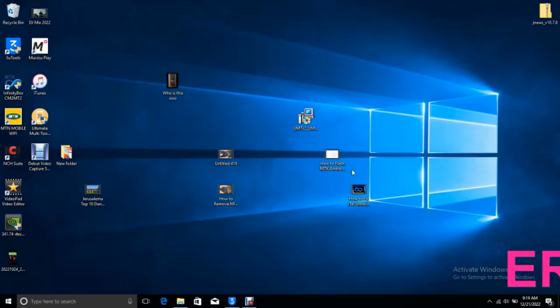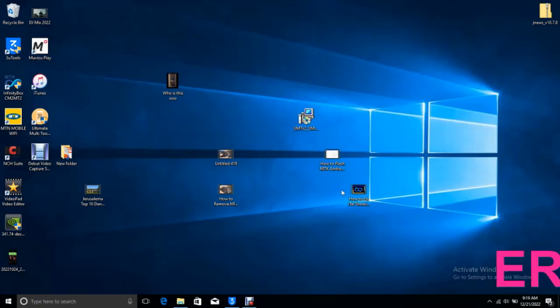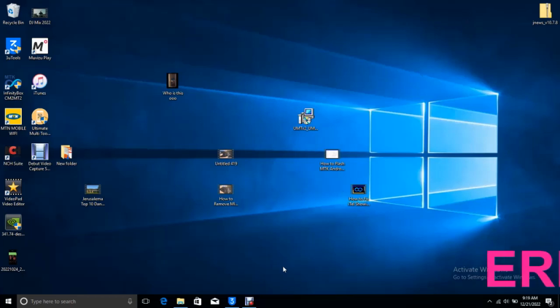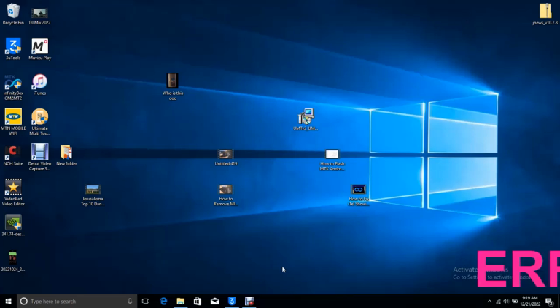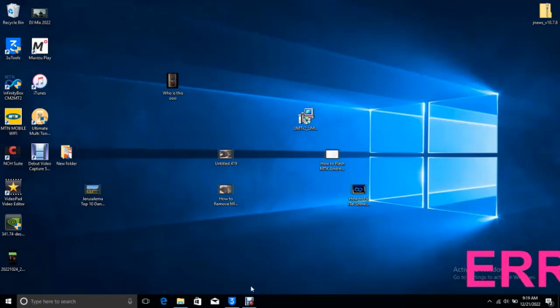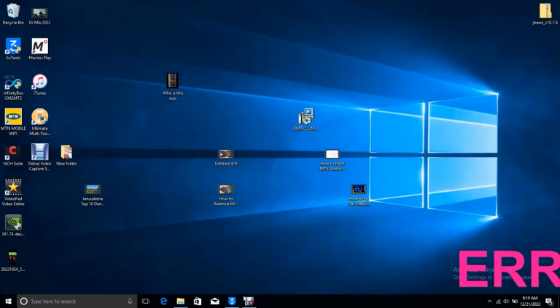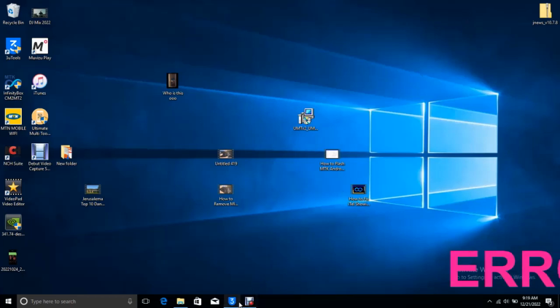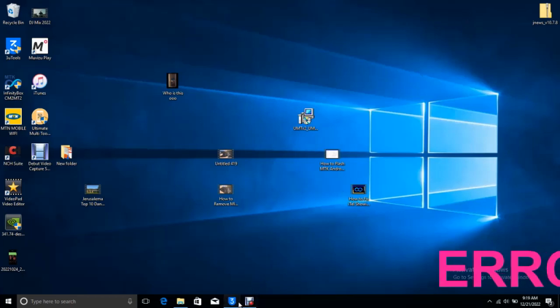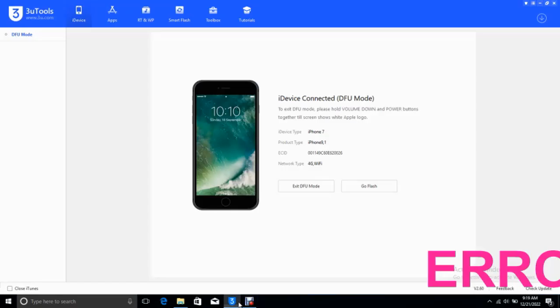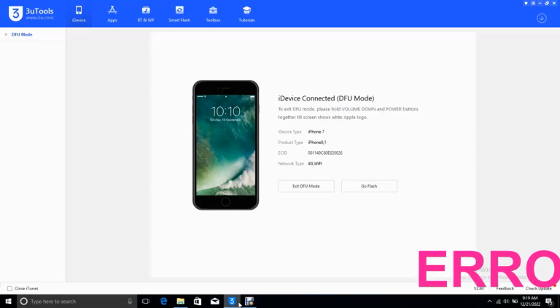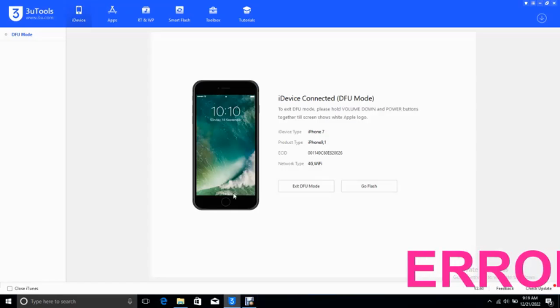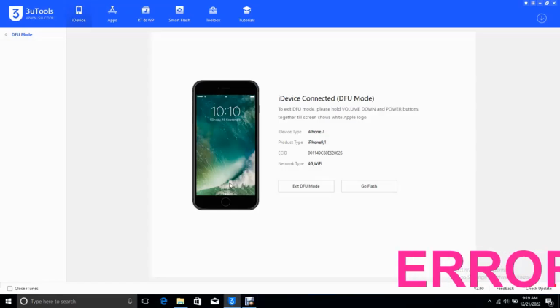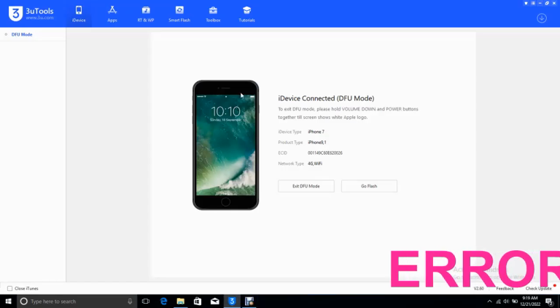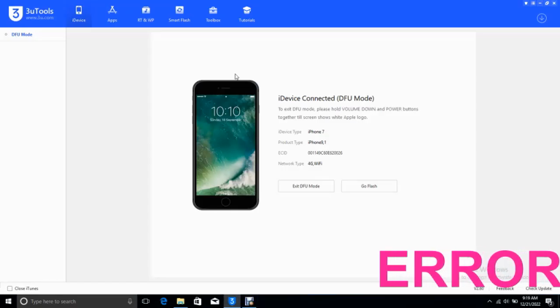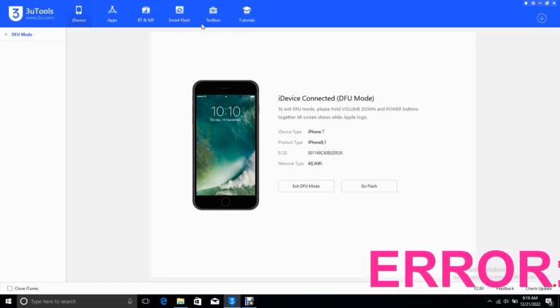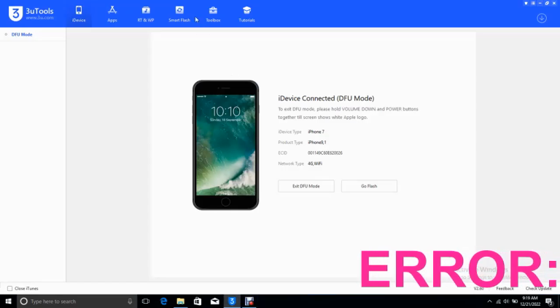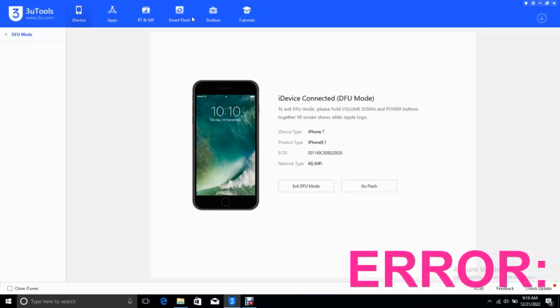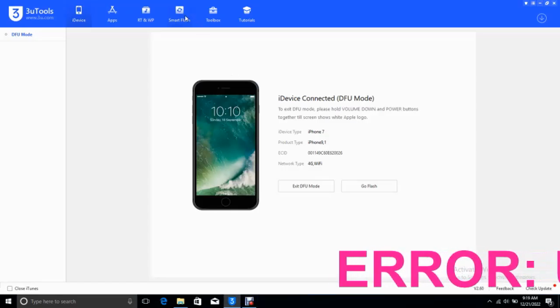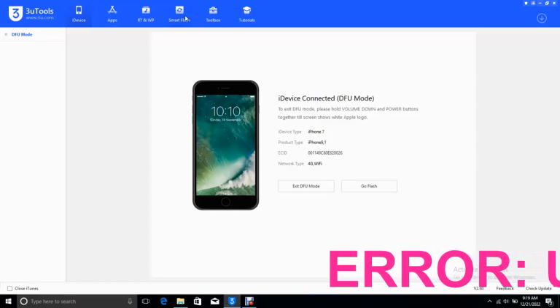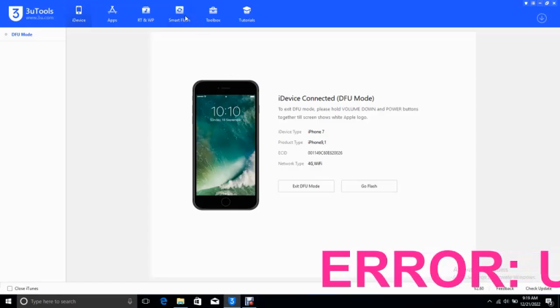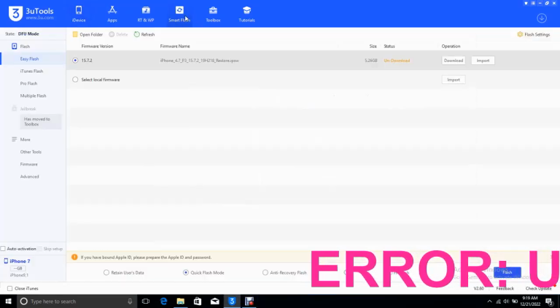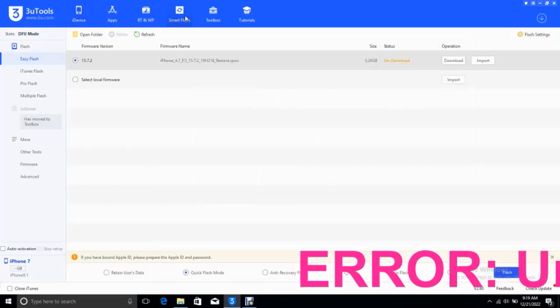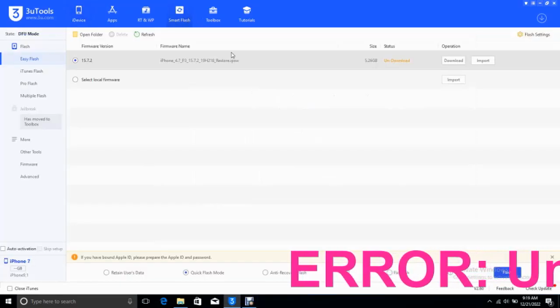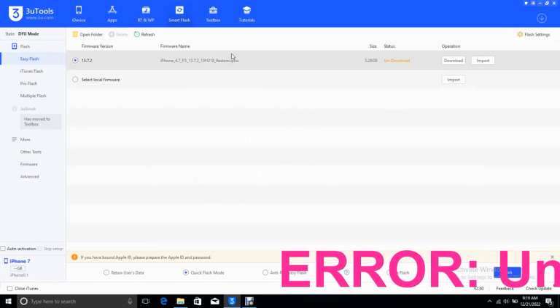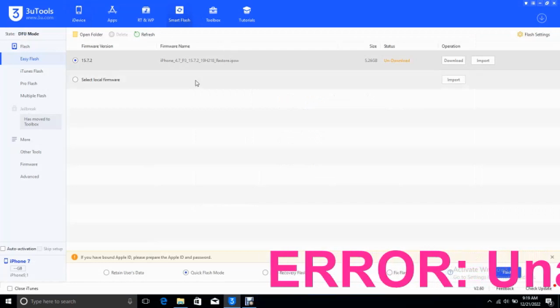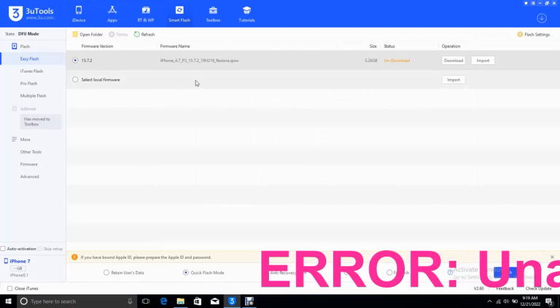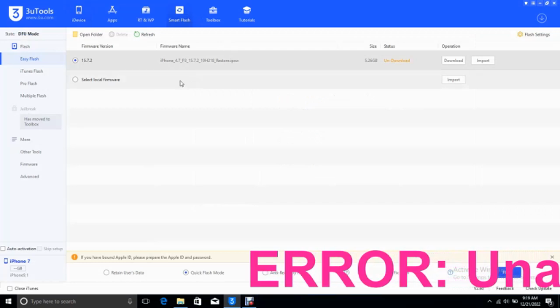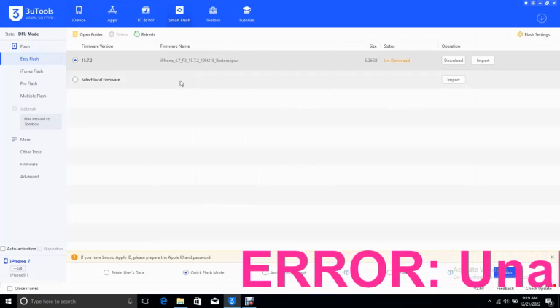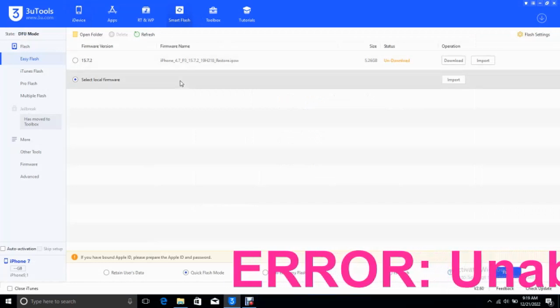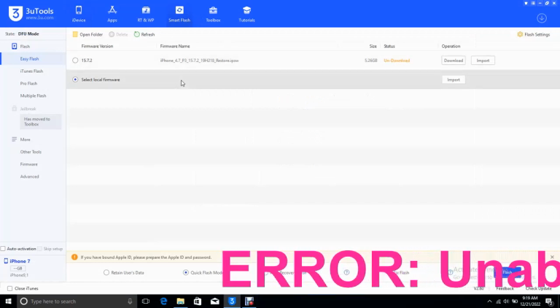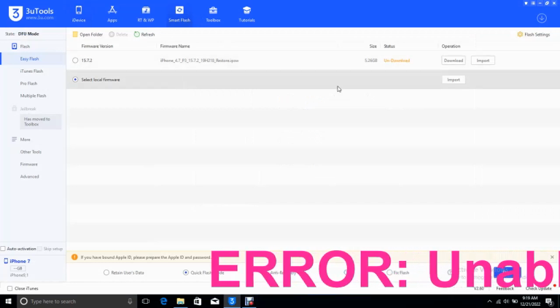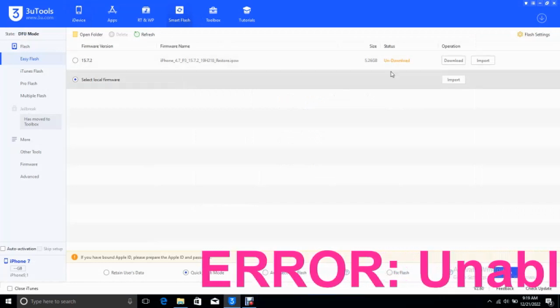Welcome to this tutorial. Here we are going to see how to fix an iPhone 7 that hangs on logo.